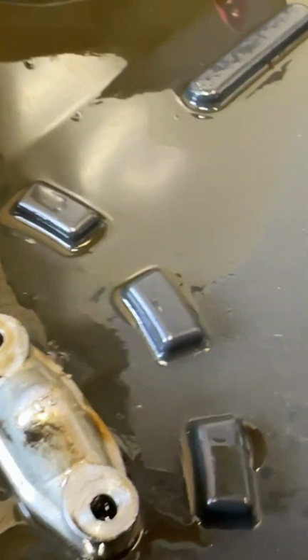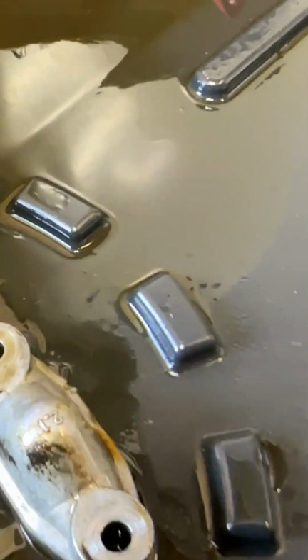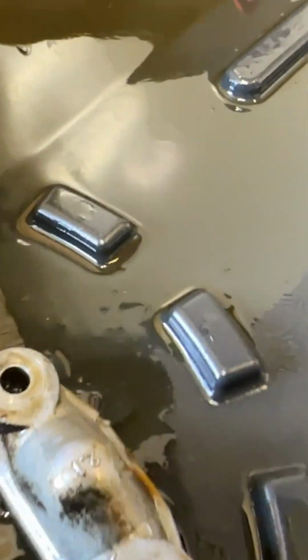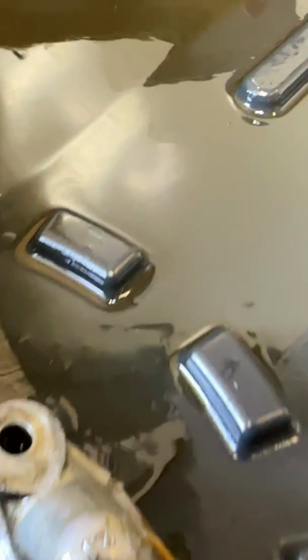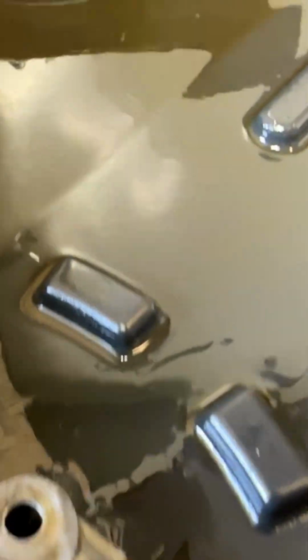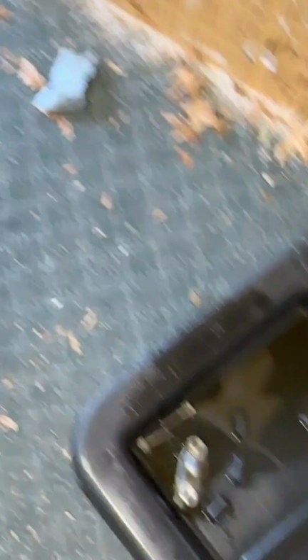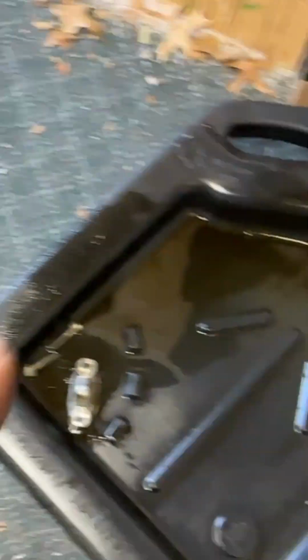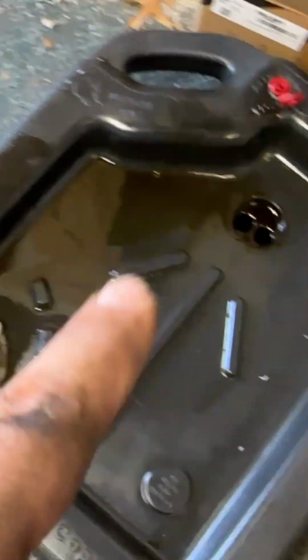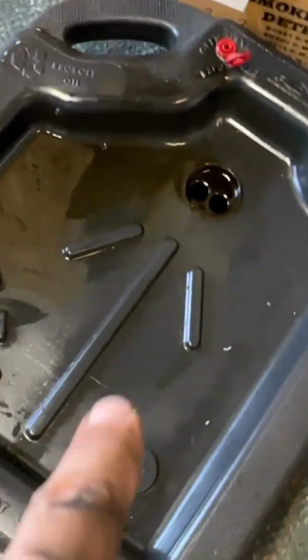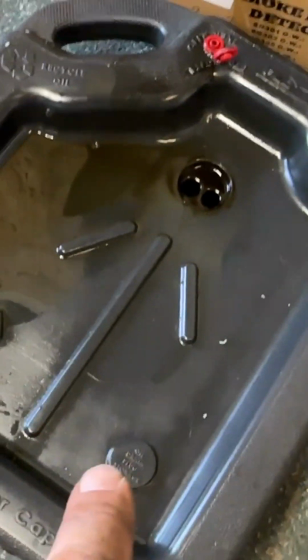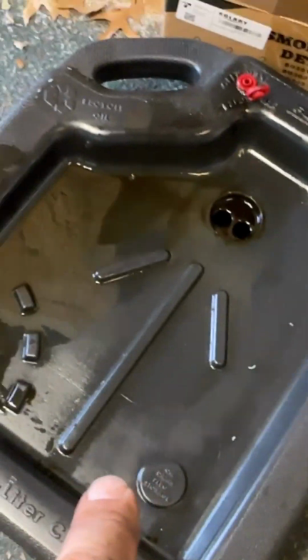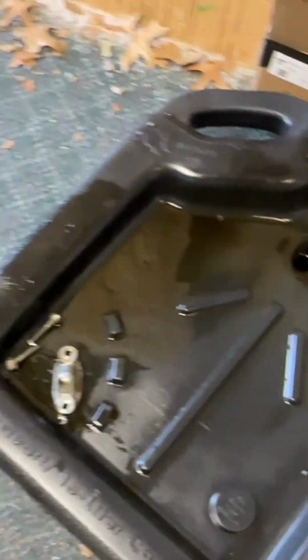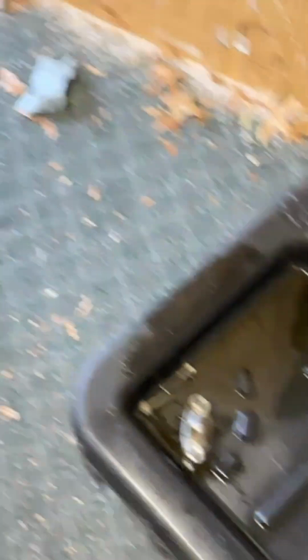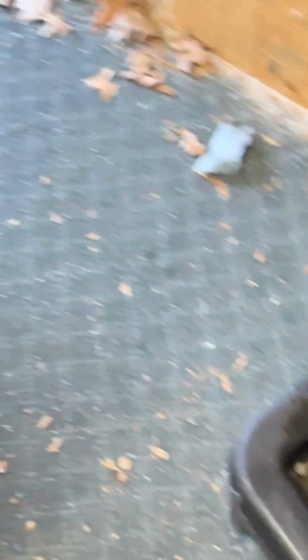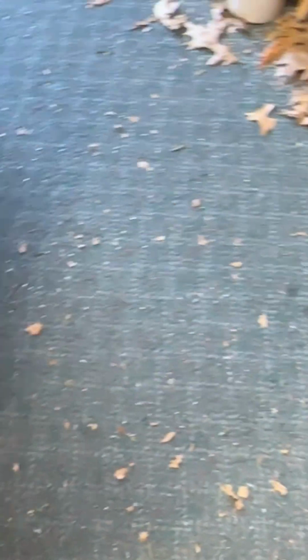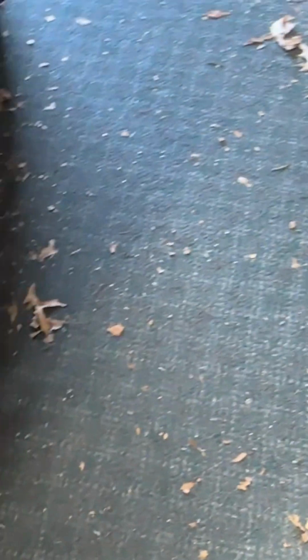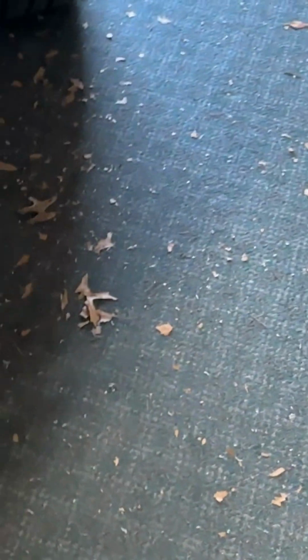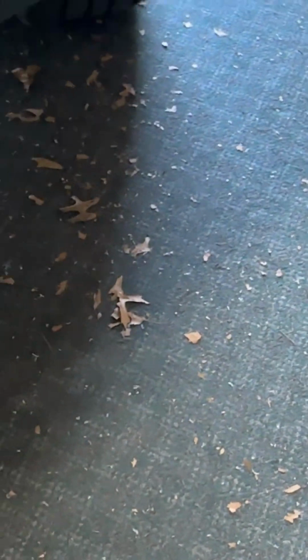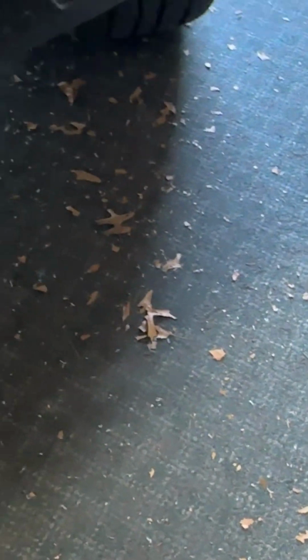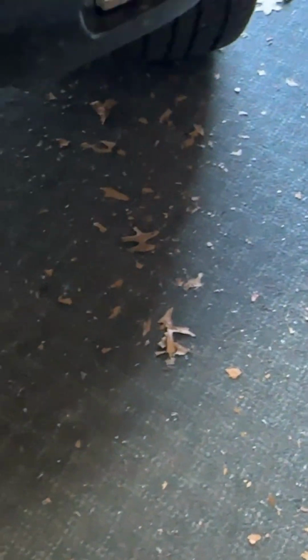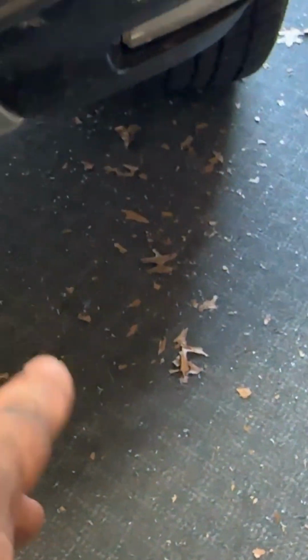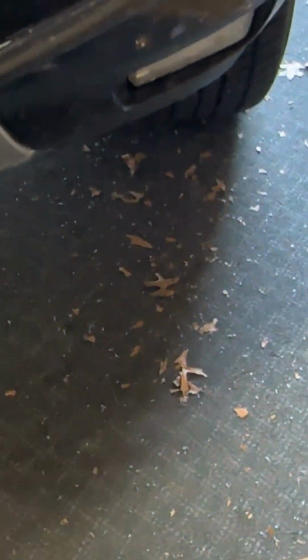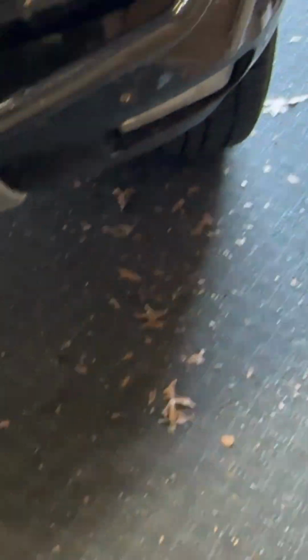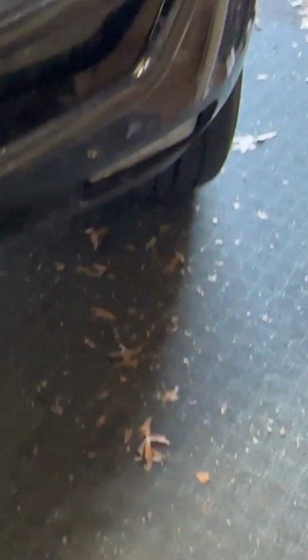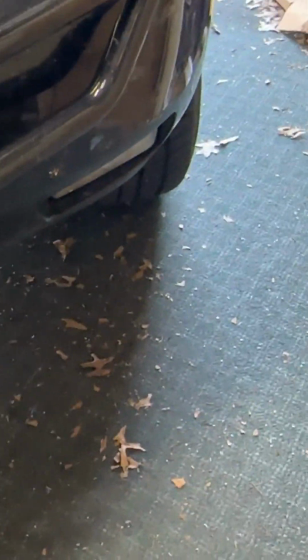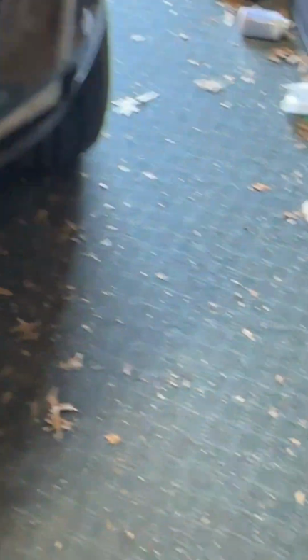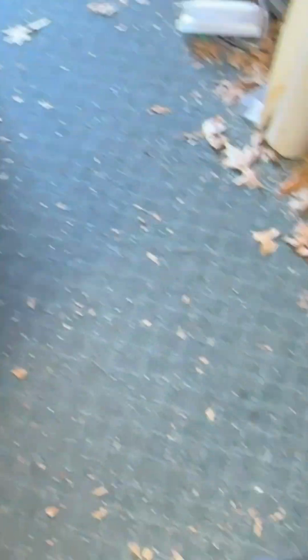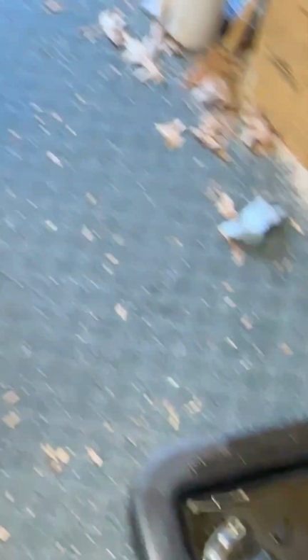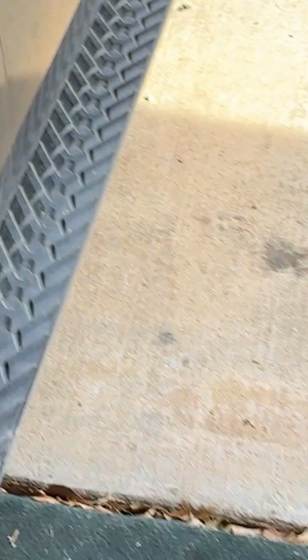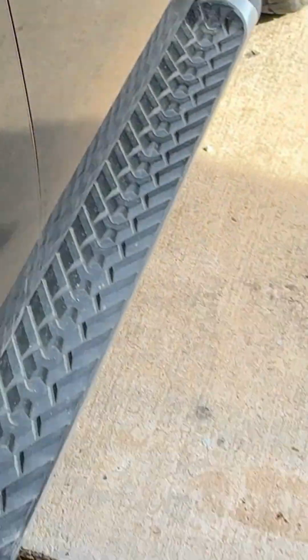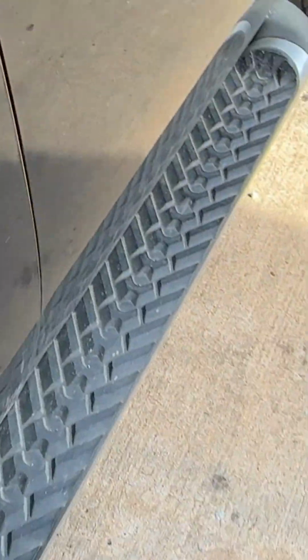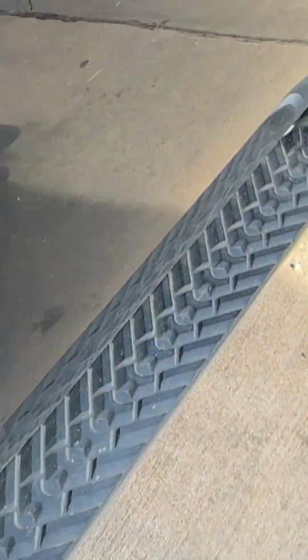You need an oil pan because you will lose a little bit of oil when you take that plate off. Let's fire it up!